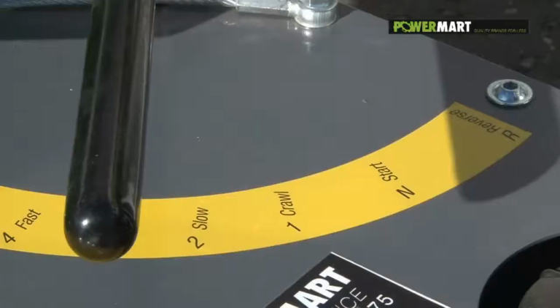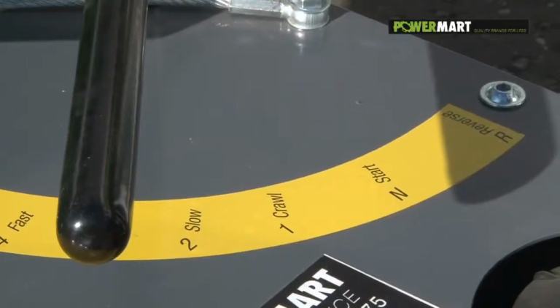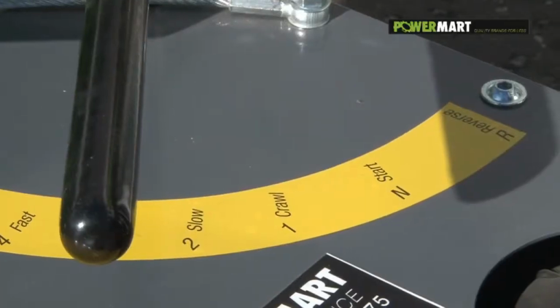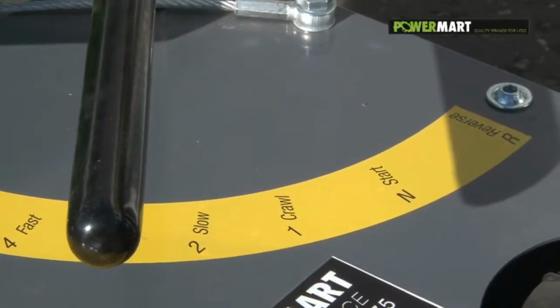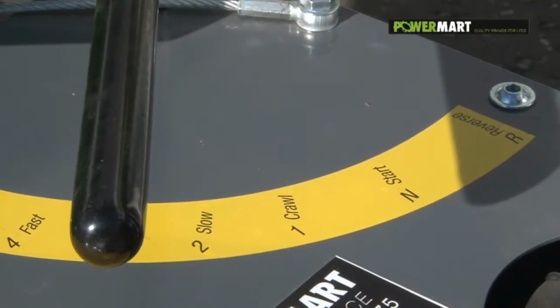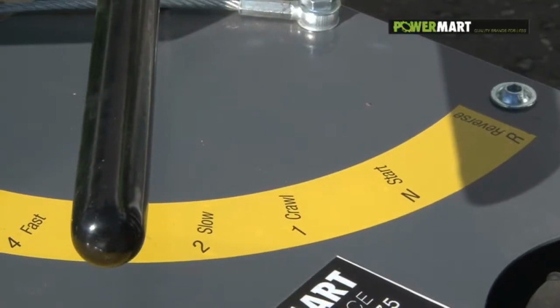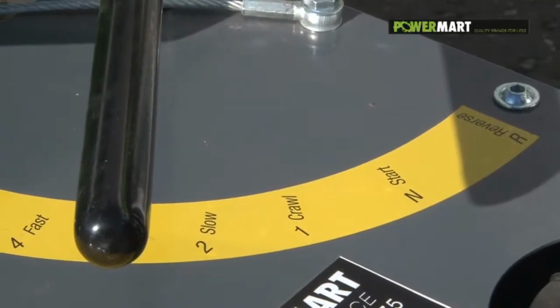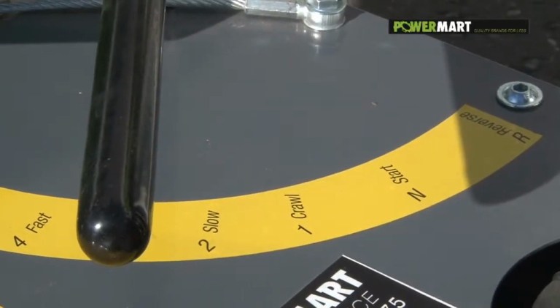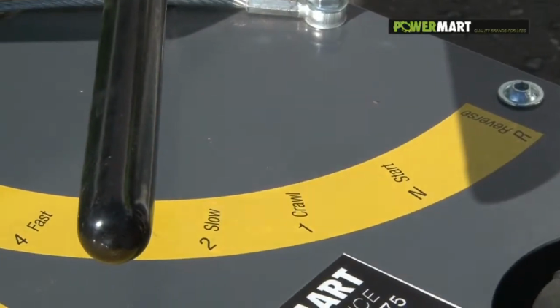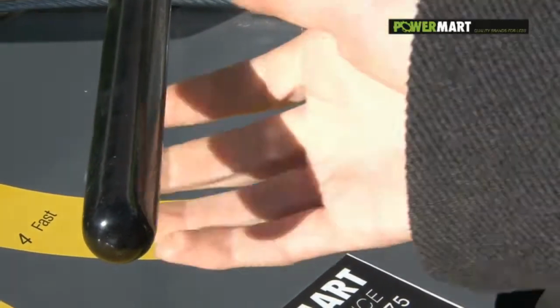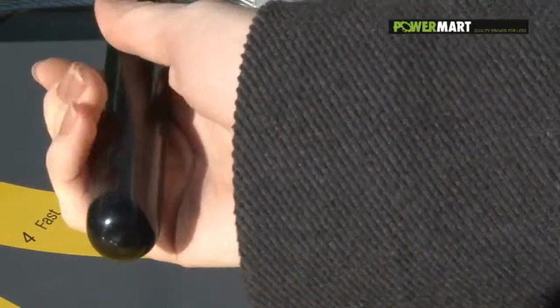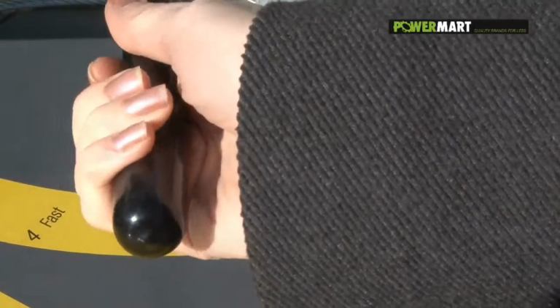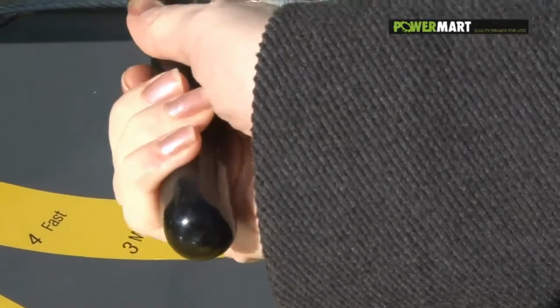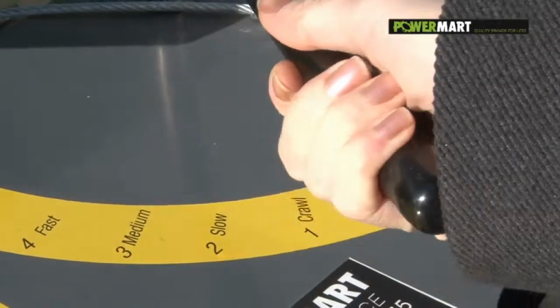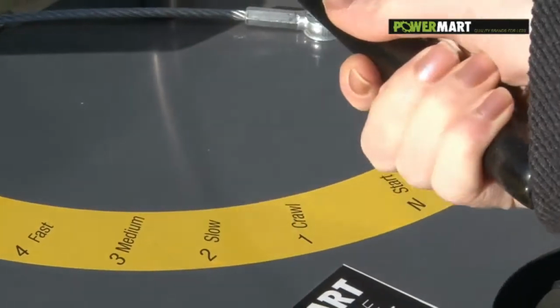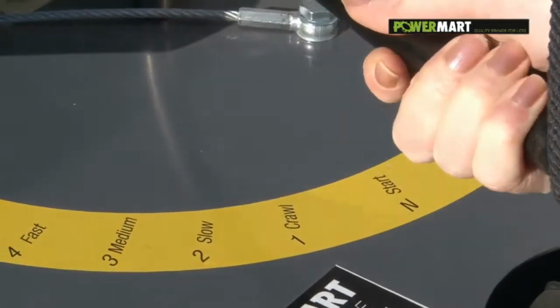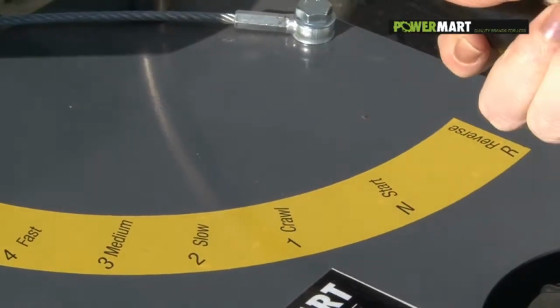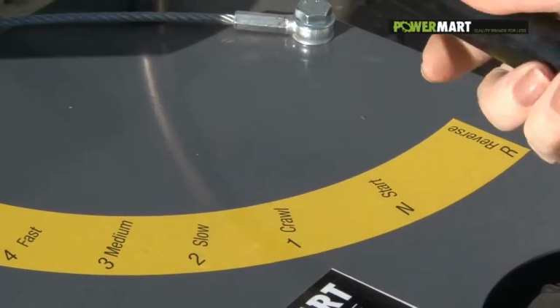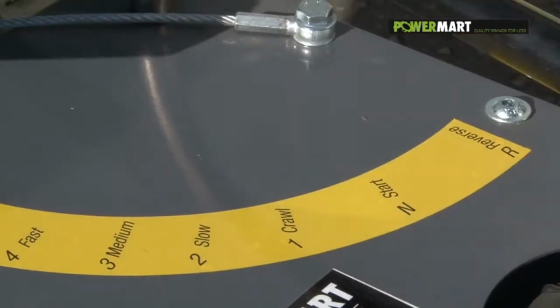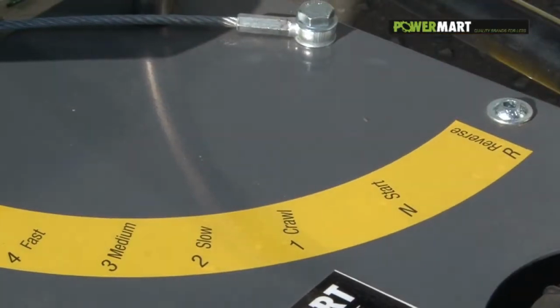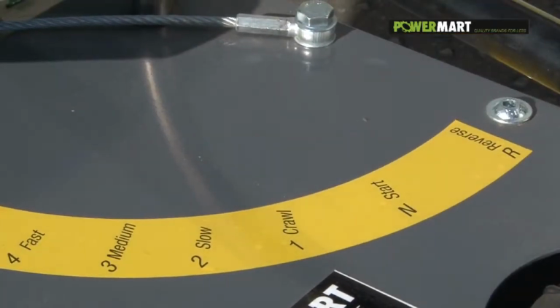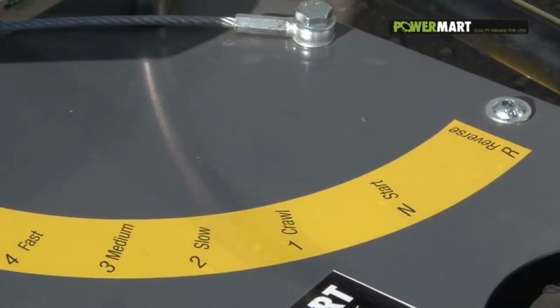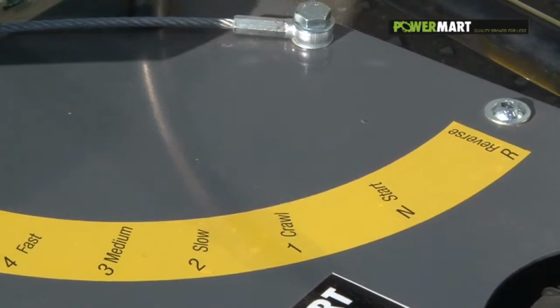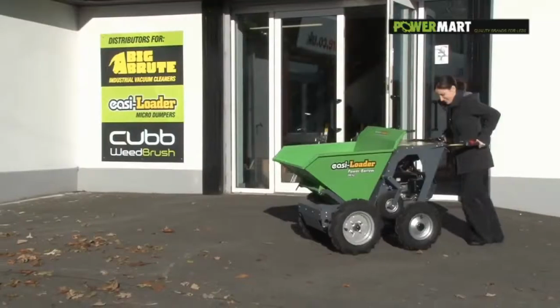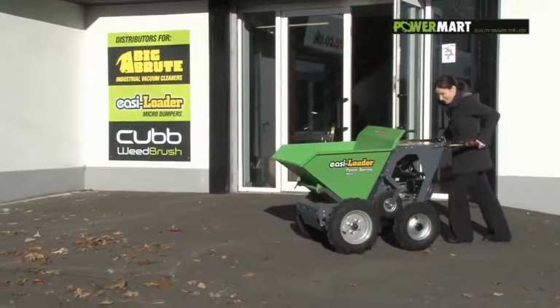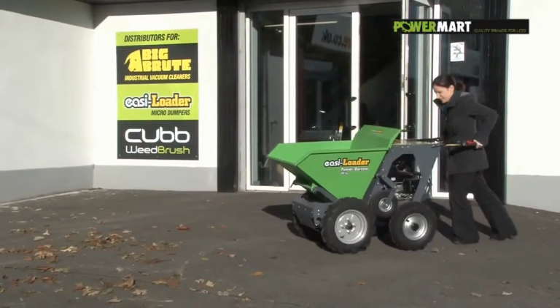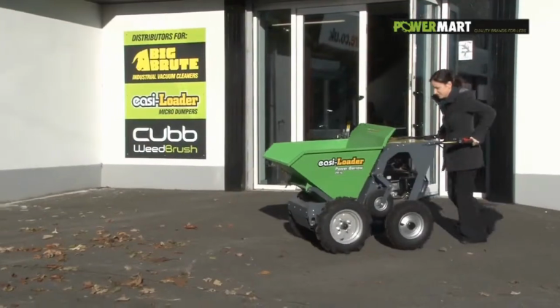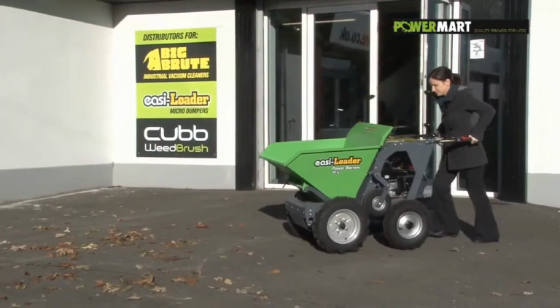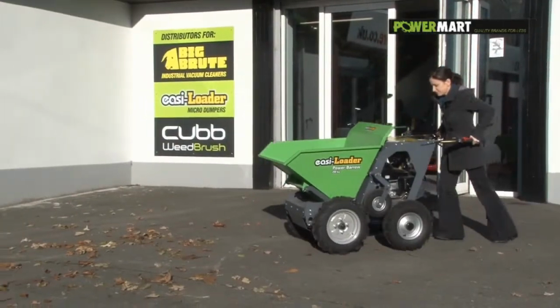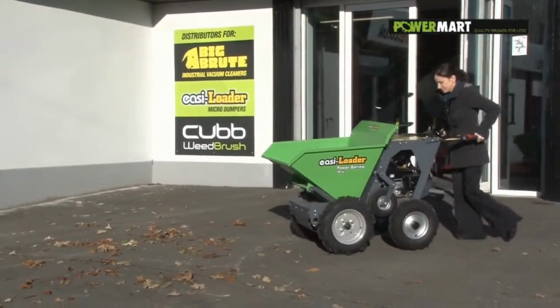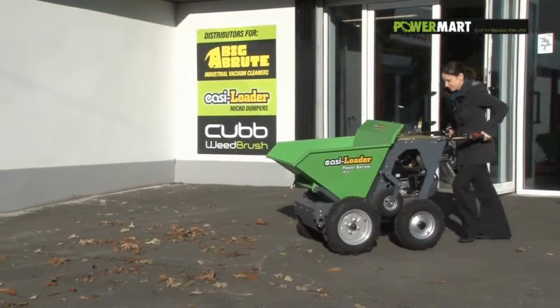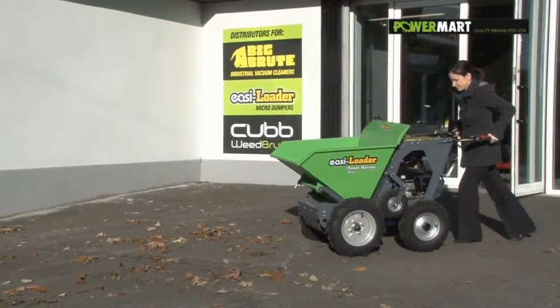The EZLoader can be moved easily with the engine stopped. Put it in neutral and select two wheel drive.